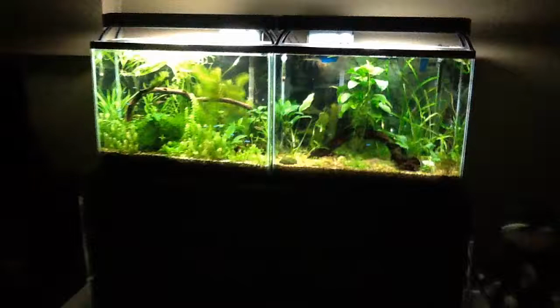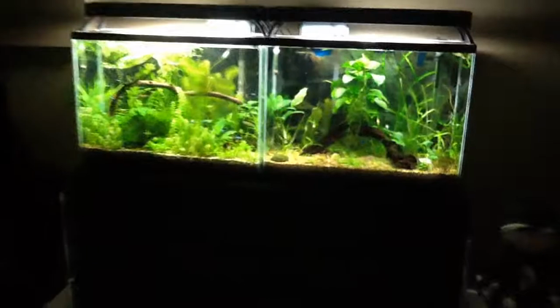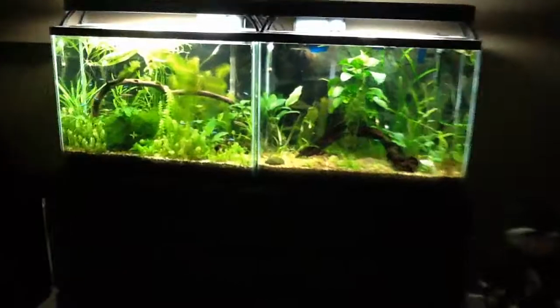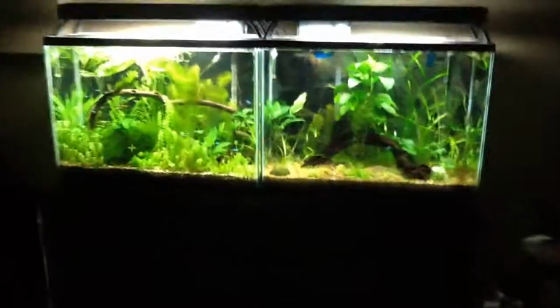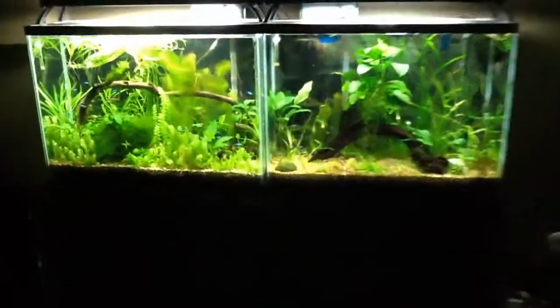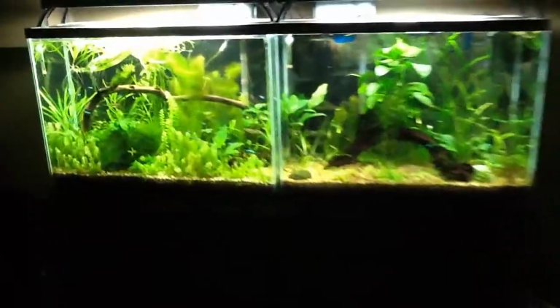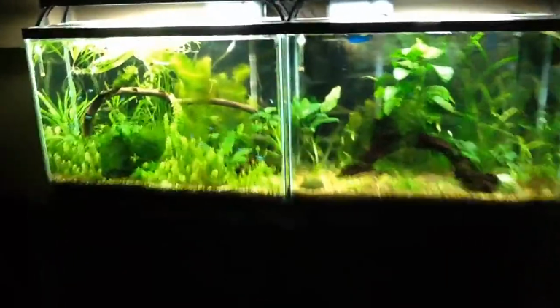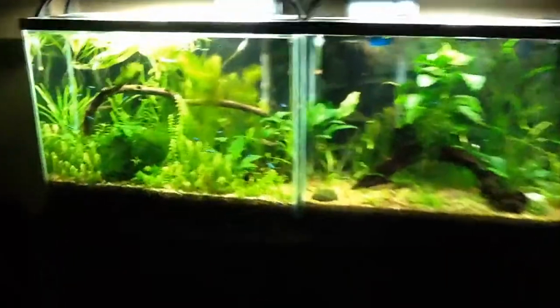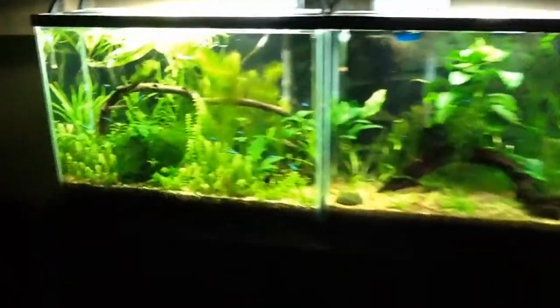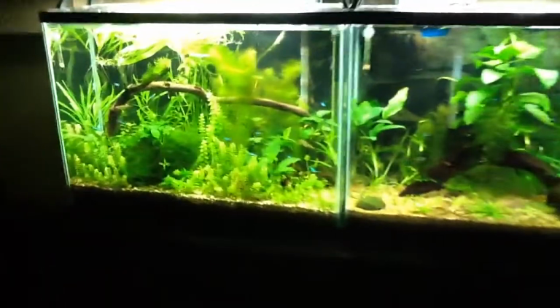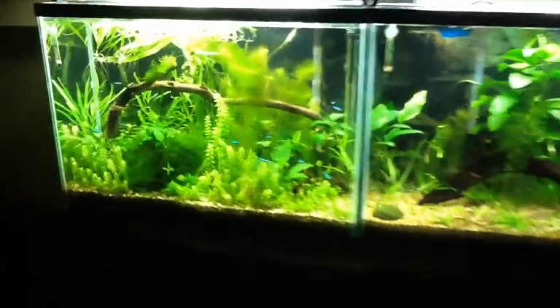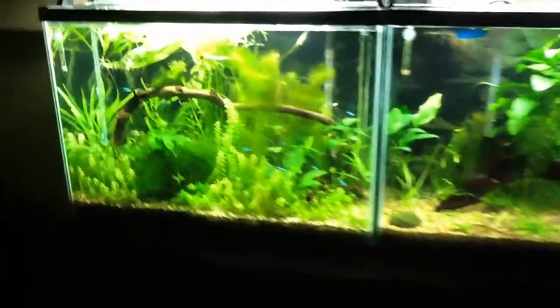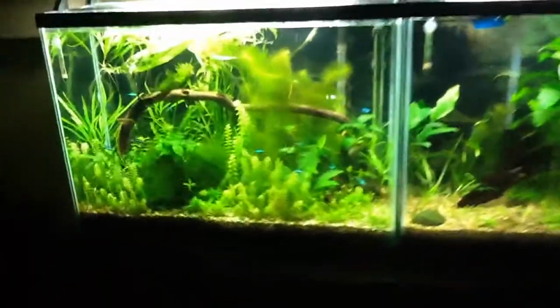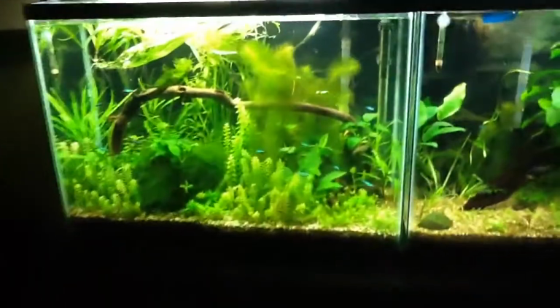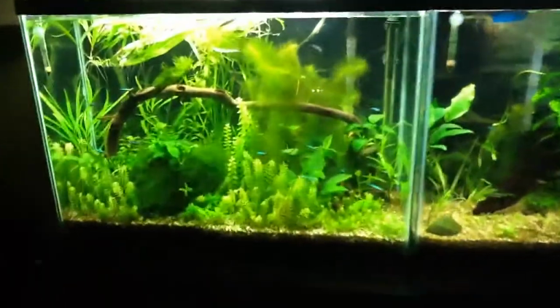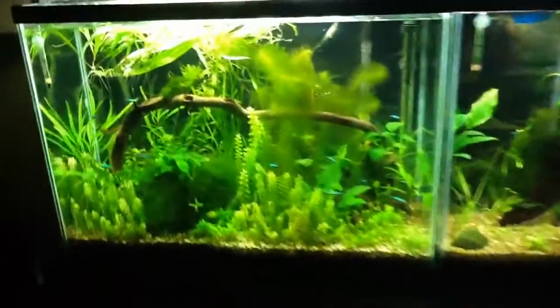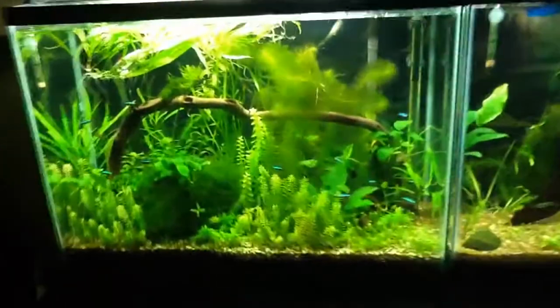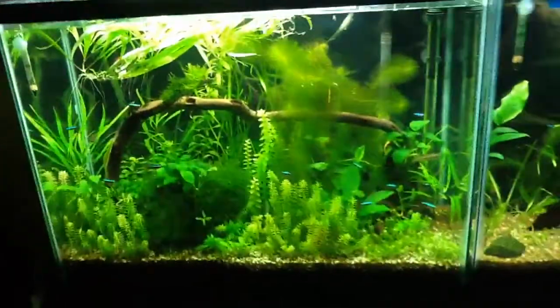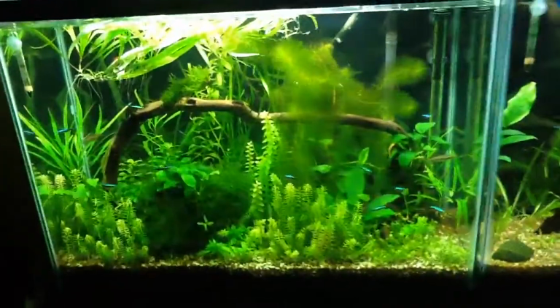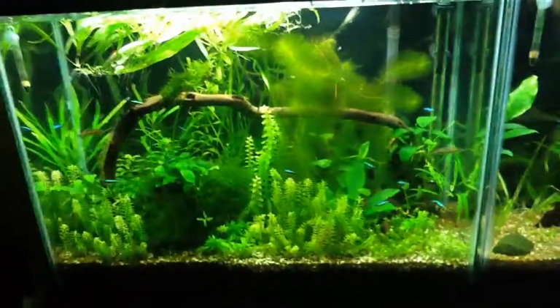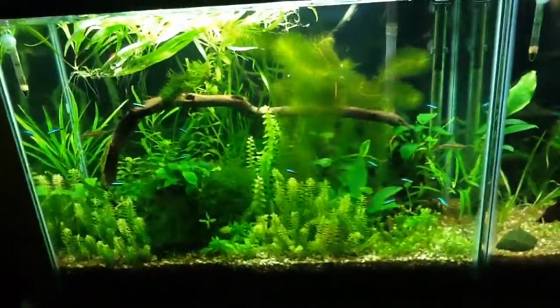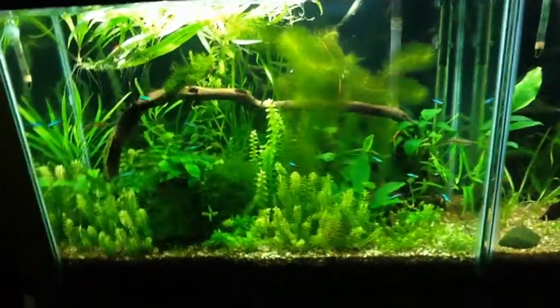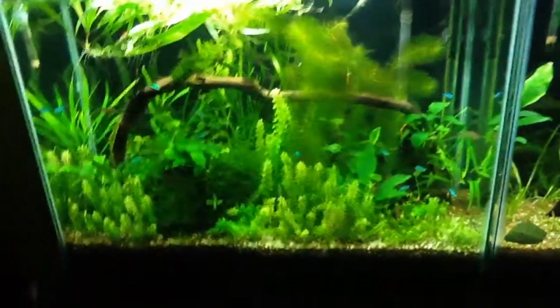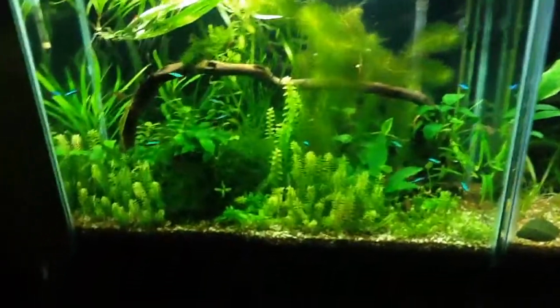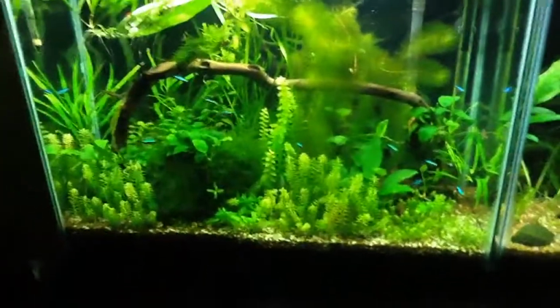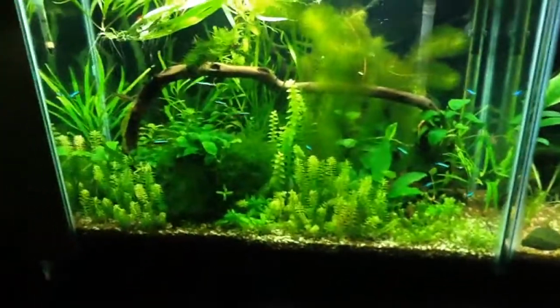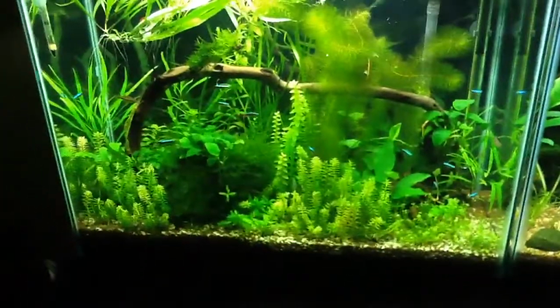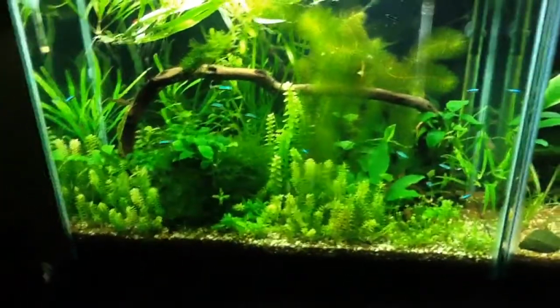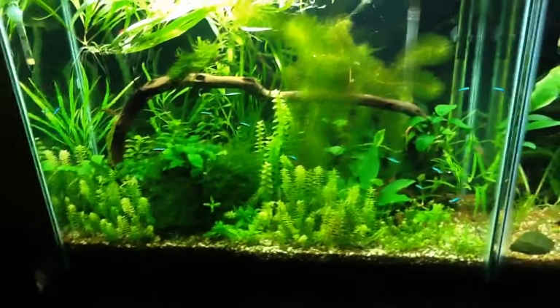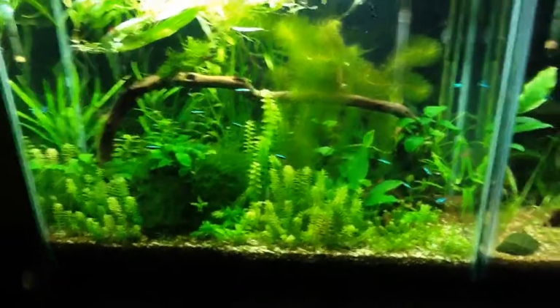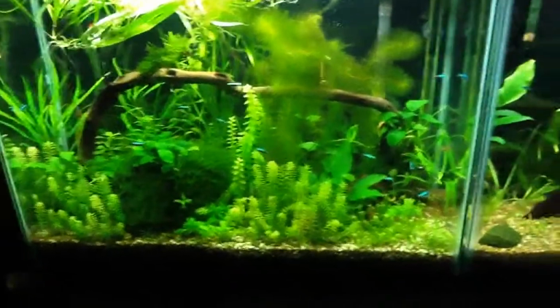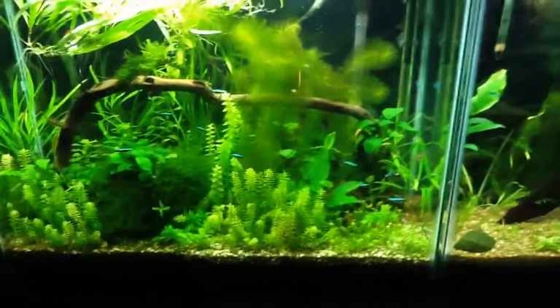What's up, YouTube? Today I'm going to be talking about how to have a balanced aquarium and have no algae in your aquarium.